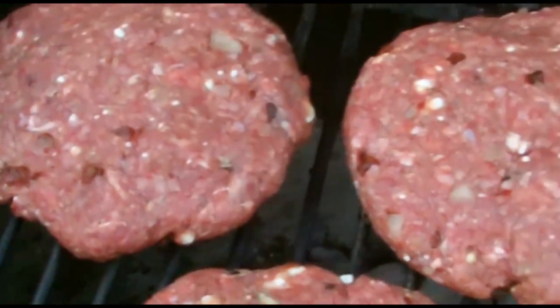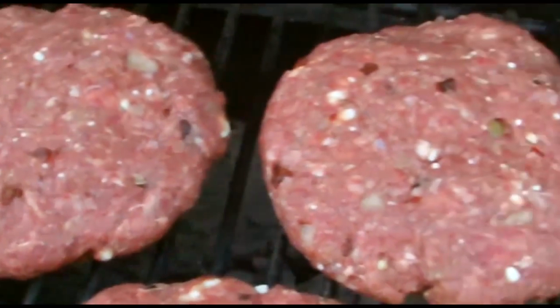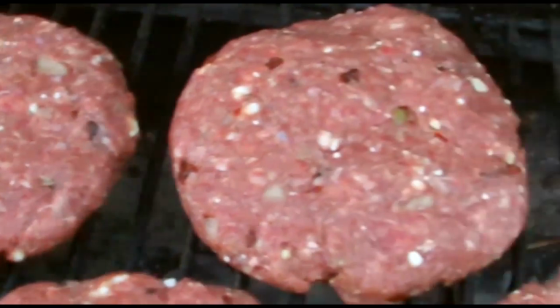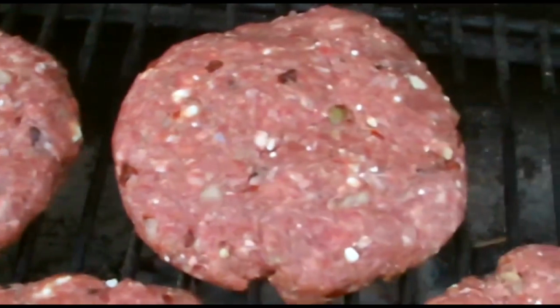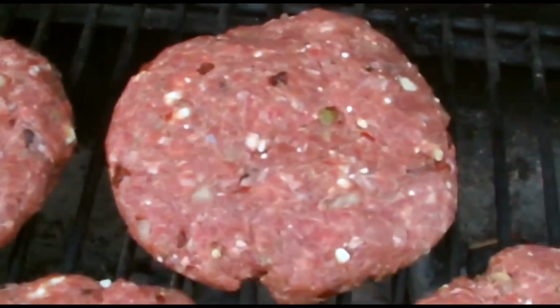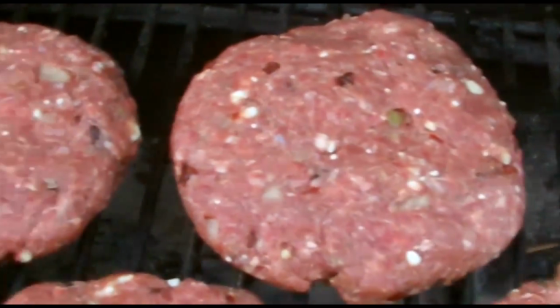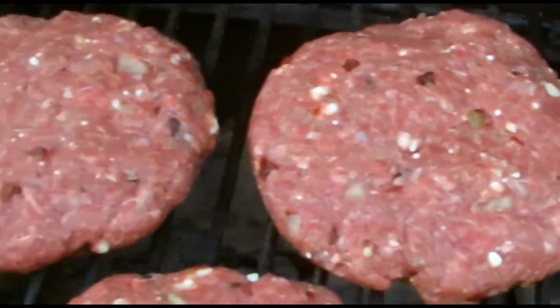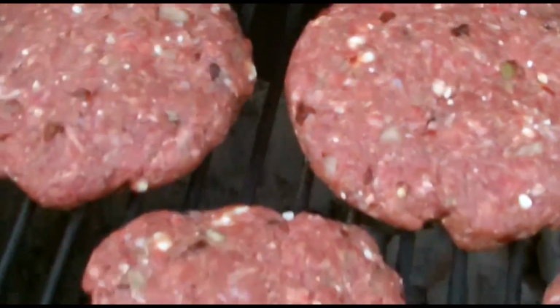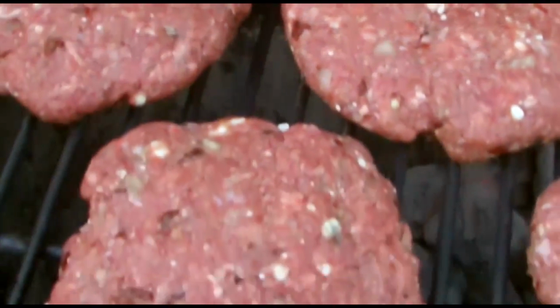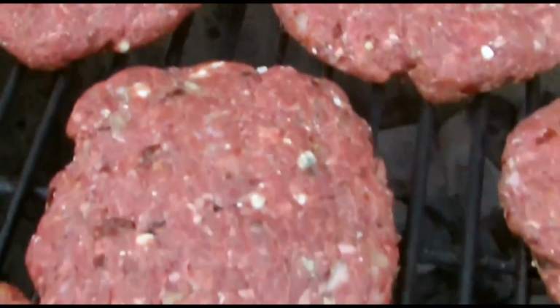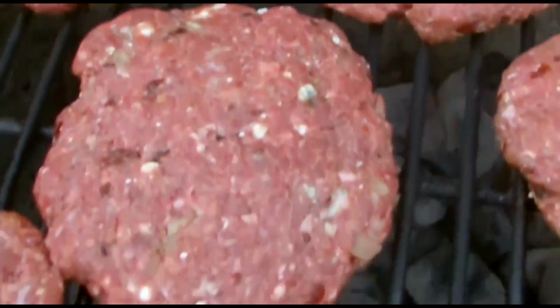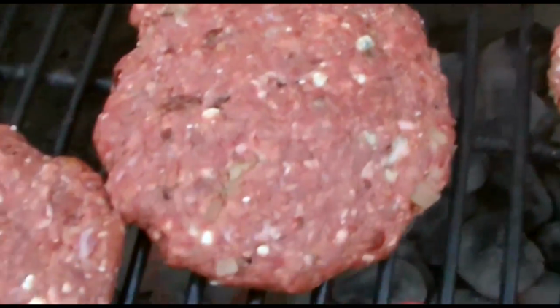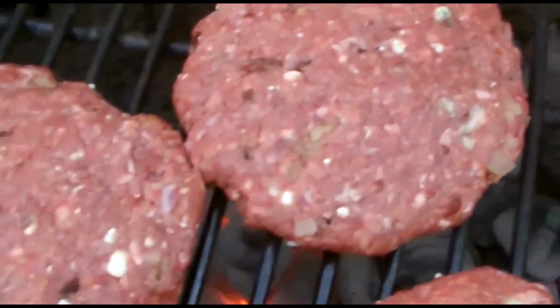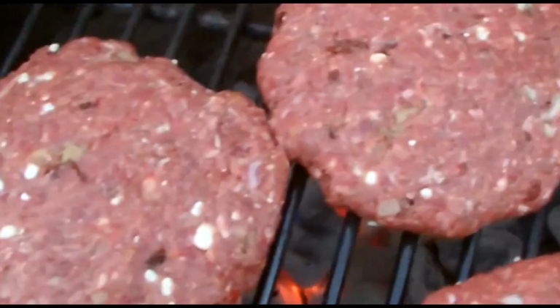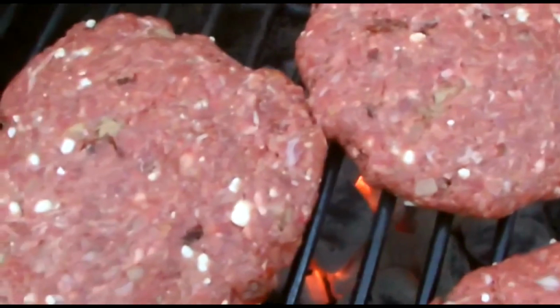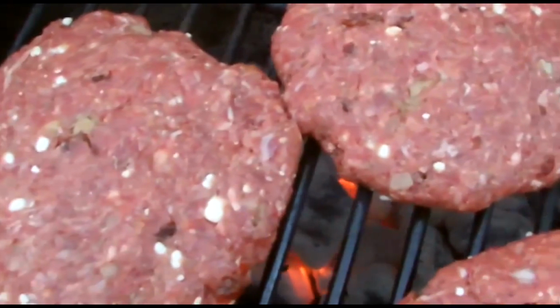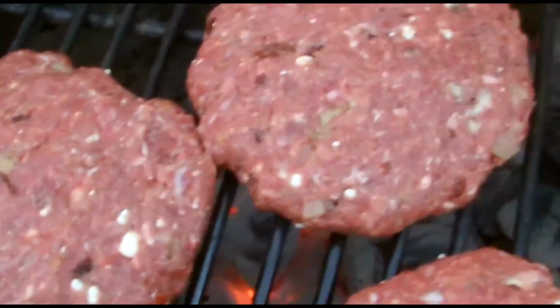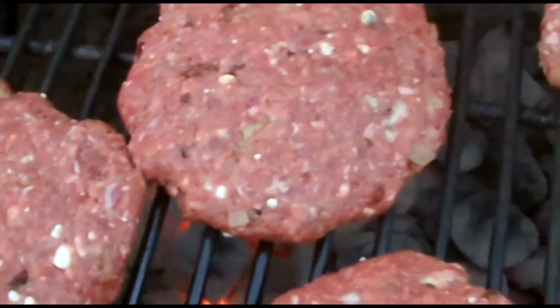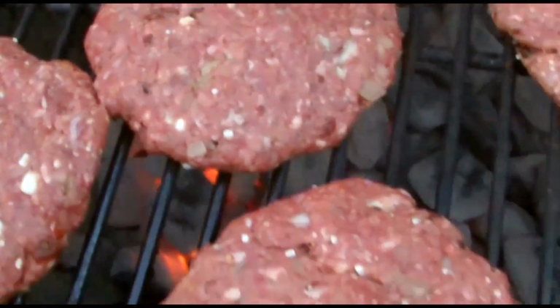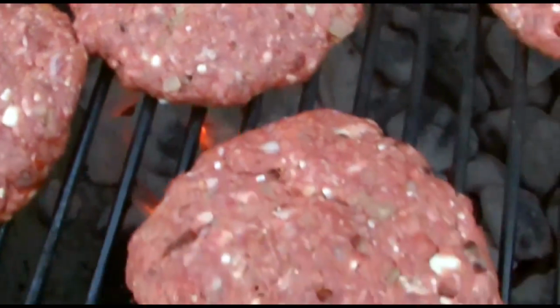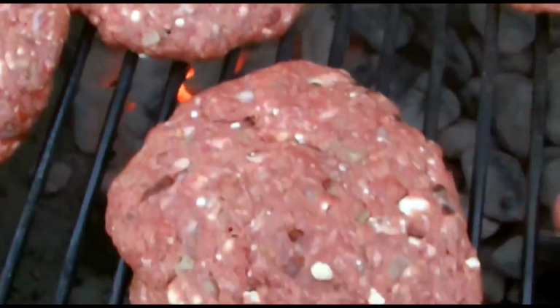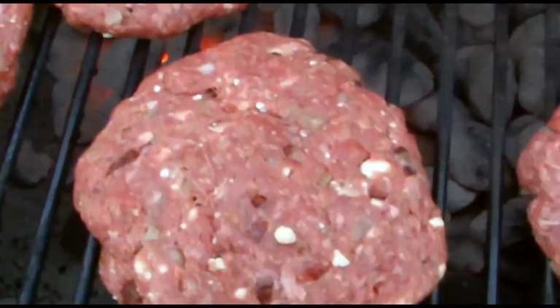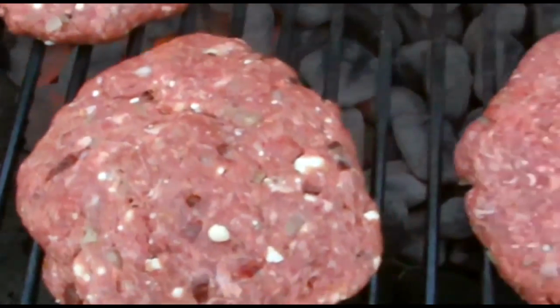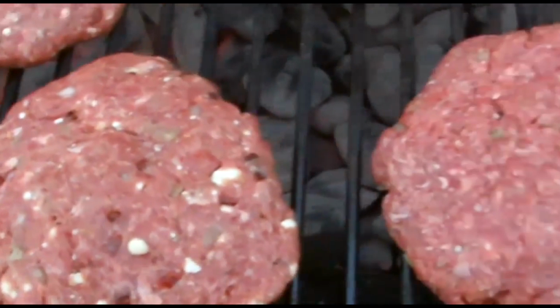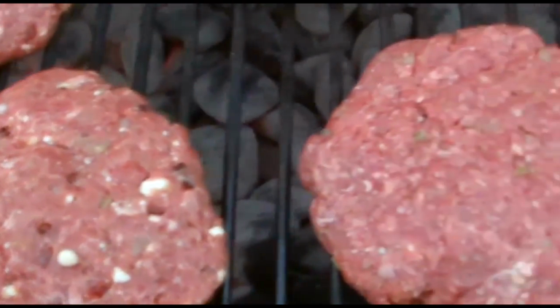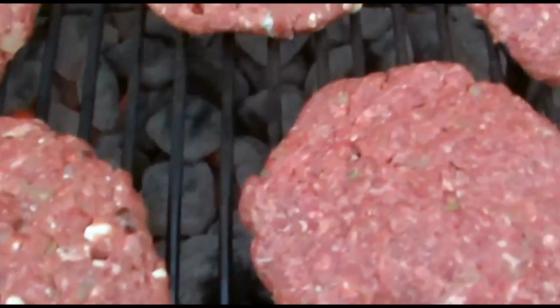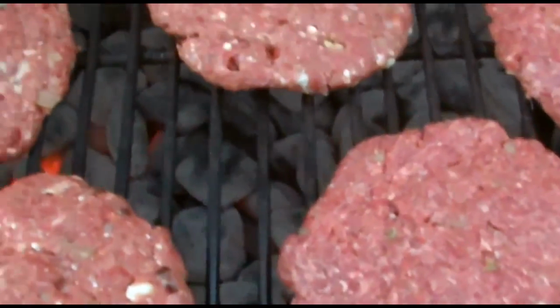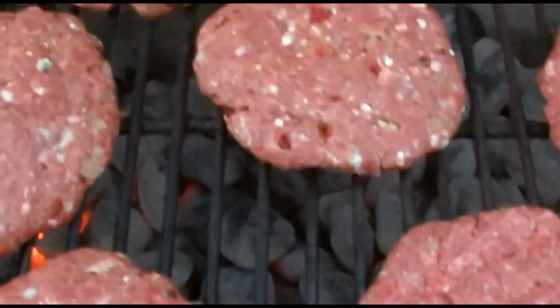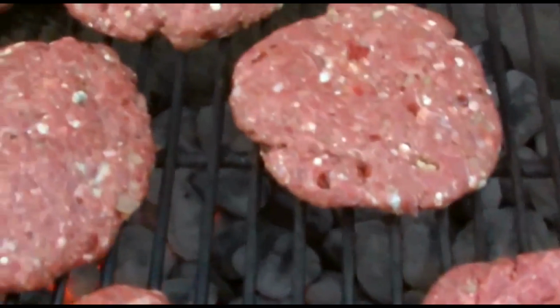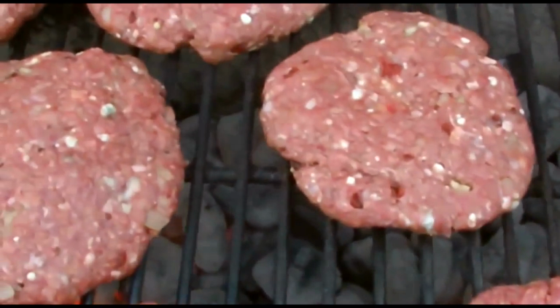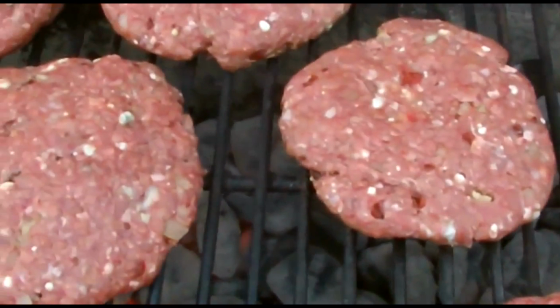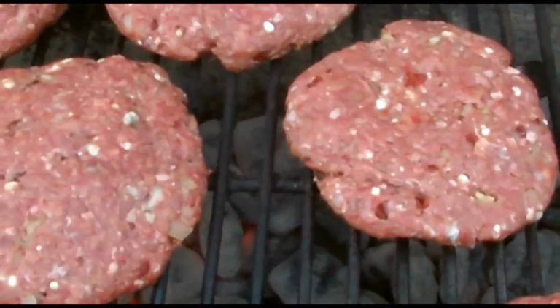These just got on the grill. We're going to cook these to about a medium with some pink in the middle — this is why we buy good beef.